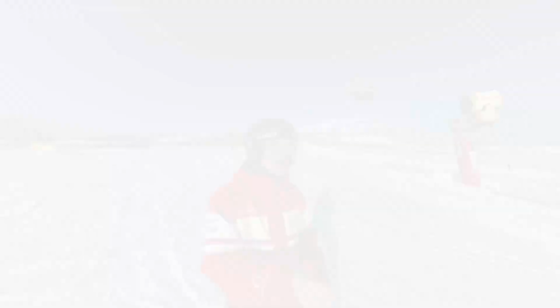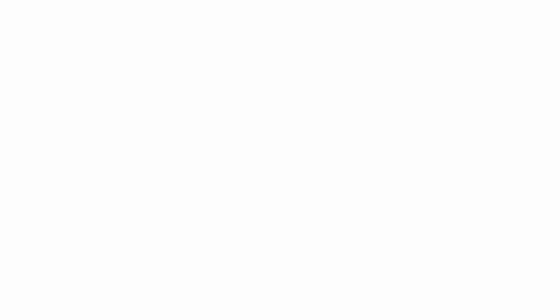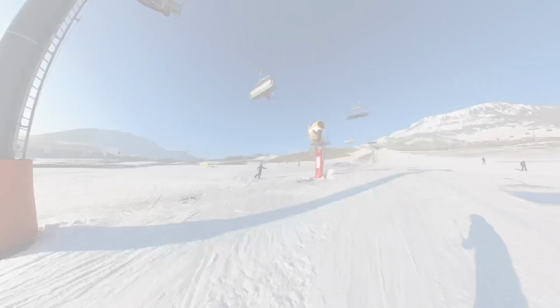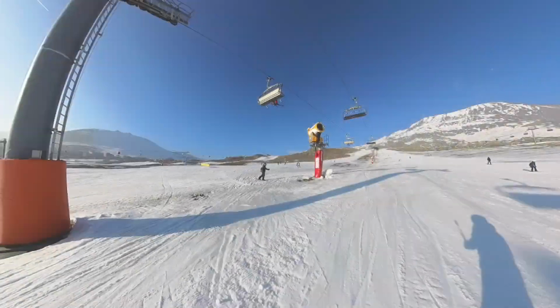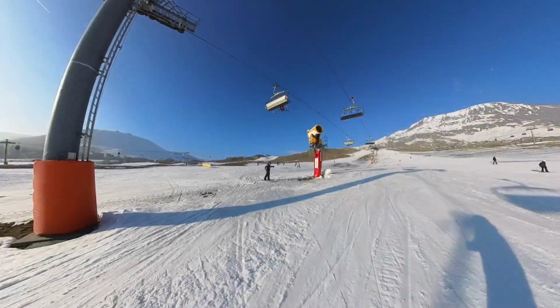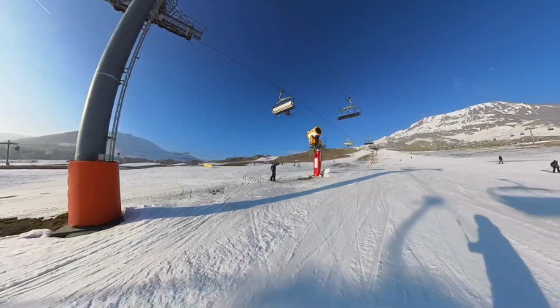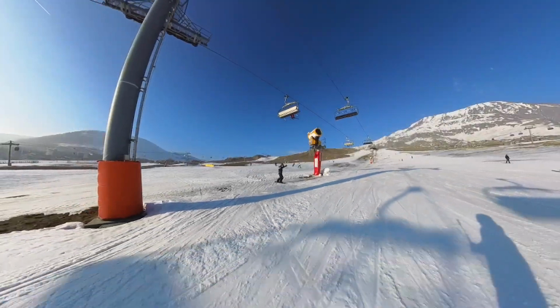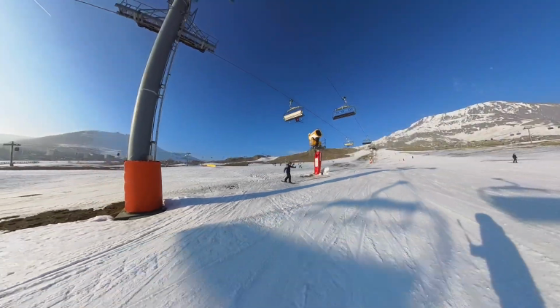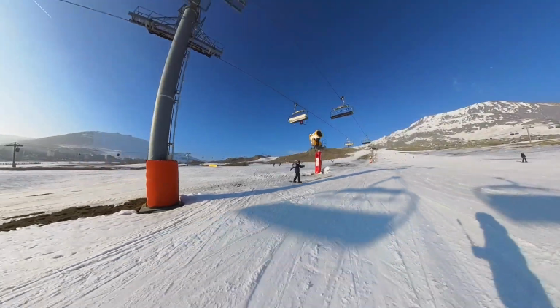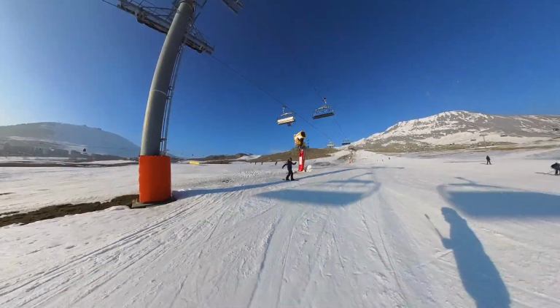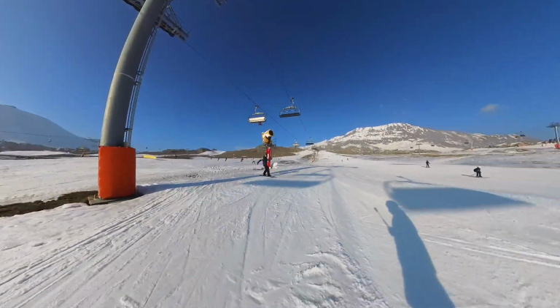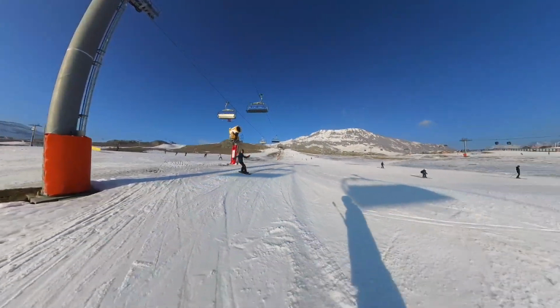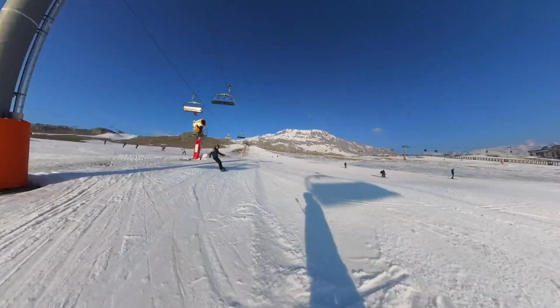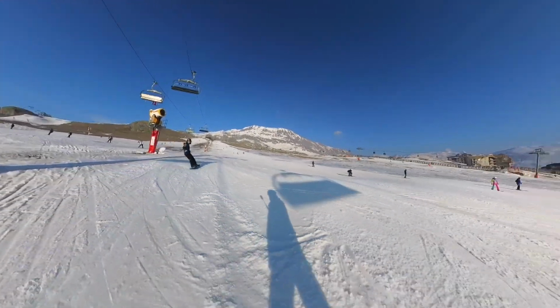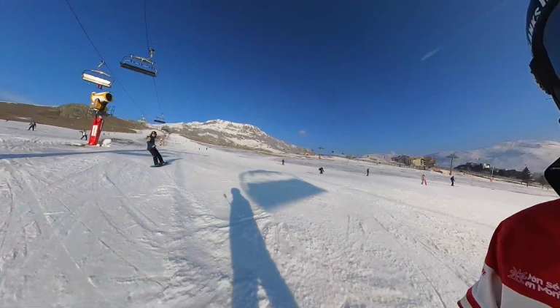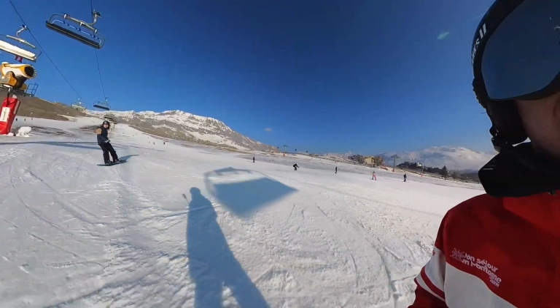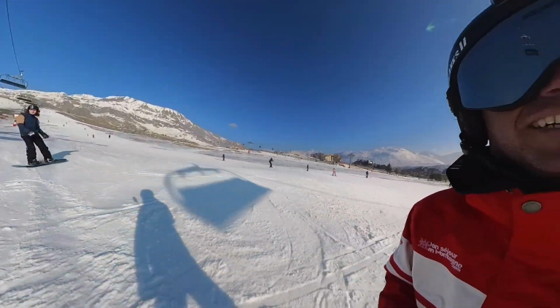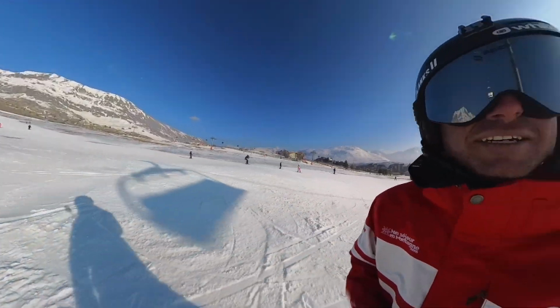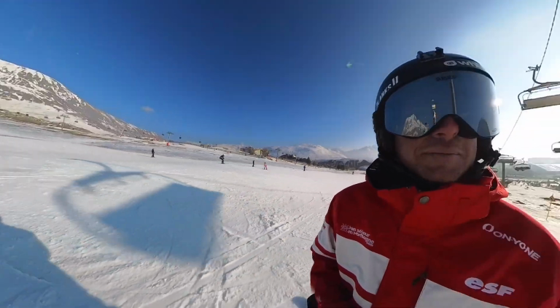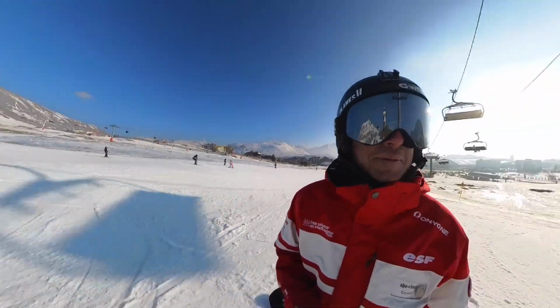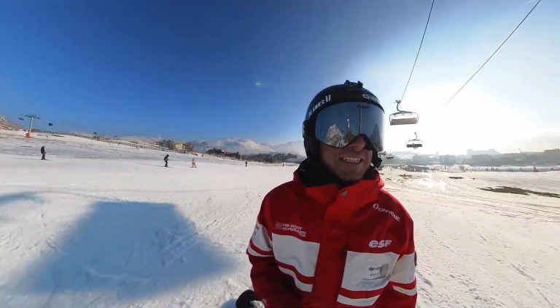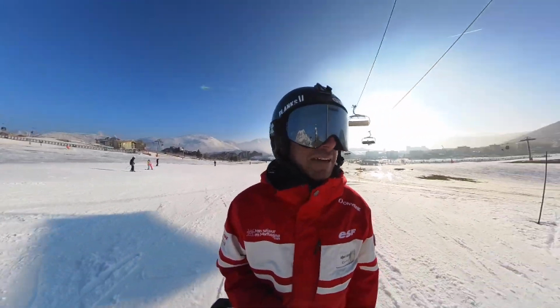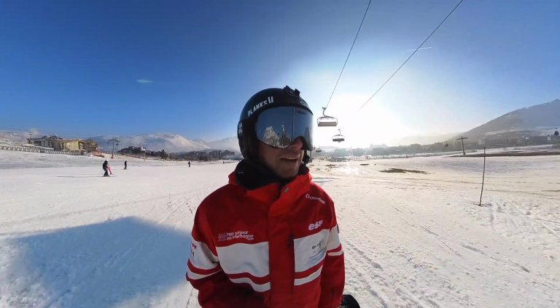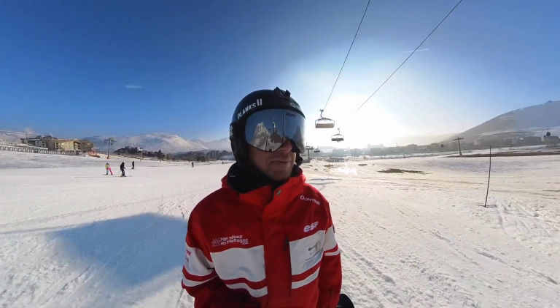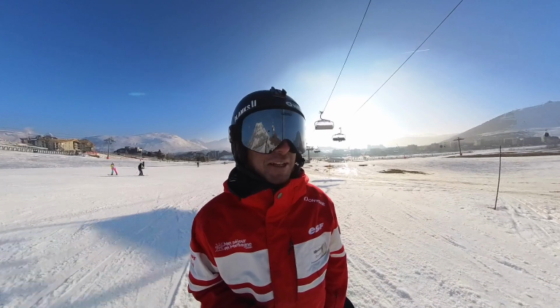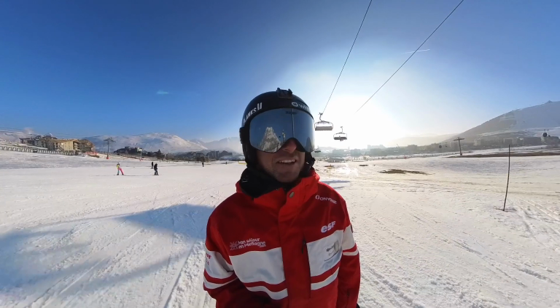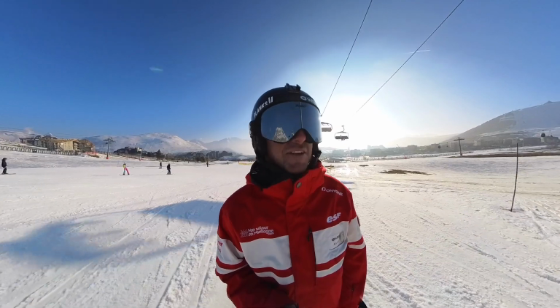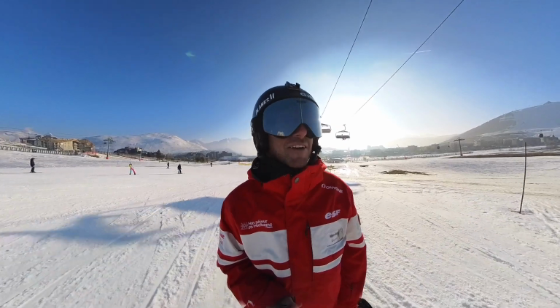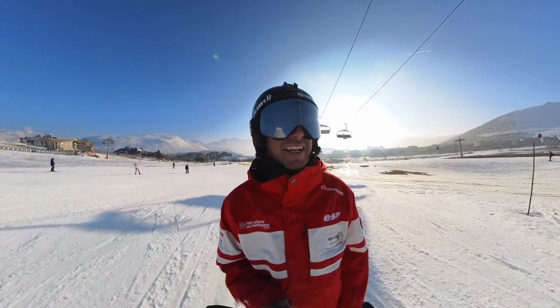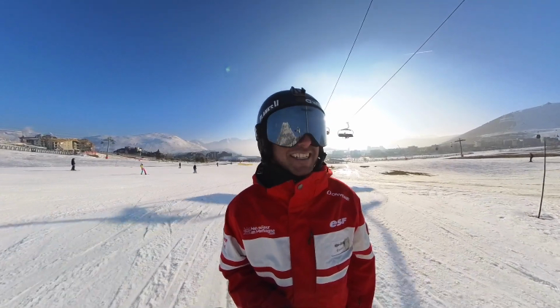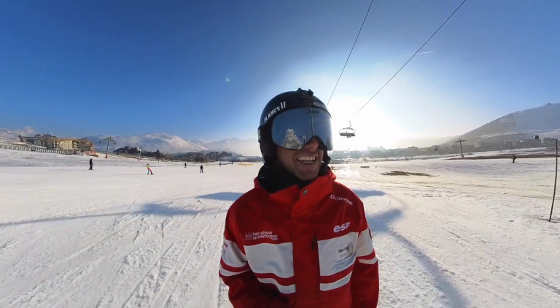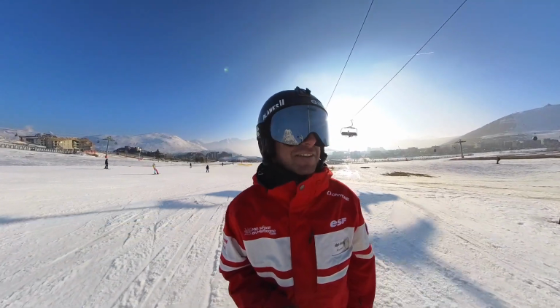It might not be super soft and super fresh, but I'll tell you what — it's pretty good fun riding in this stuff.